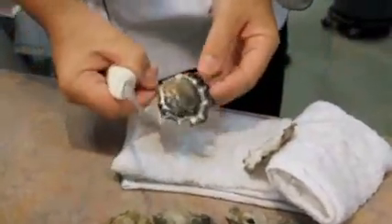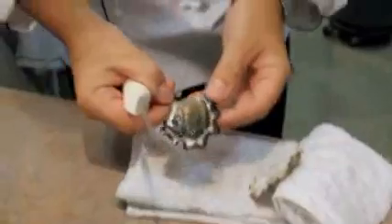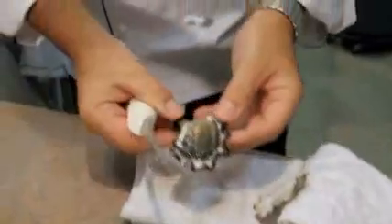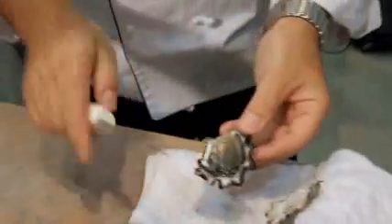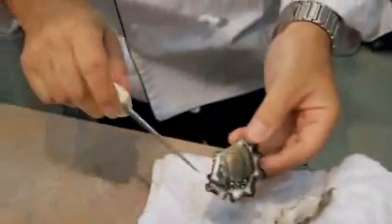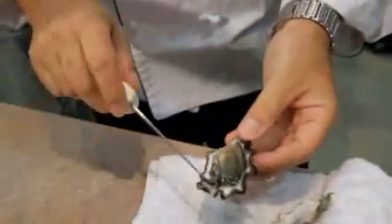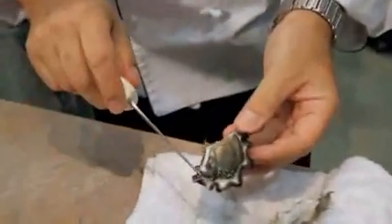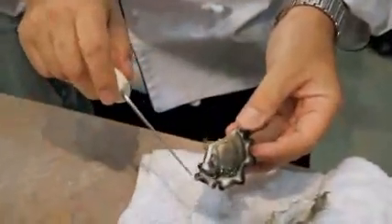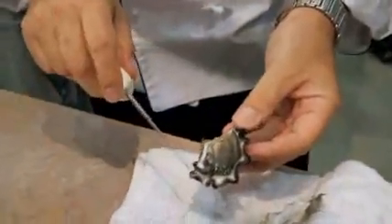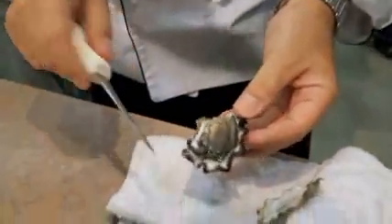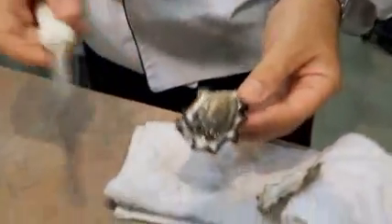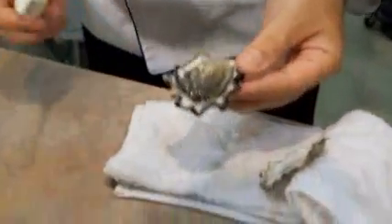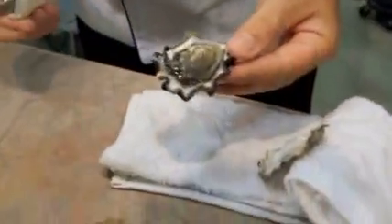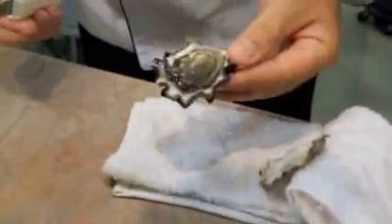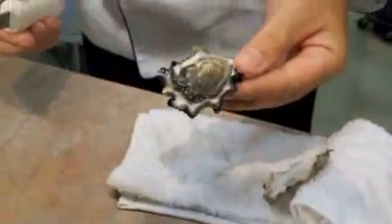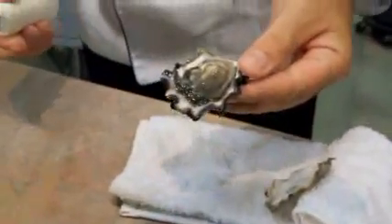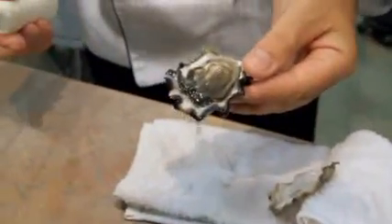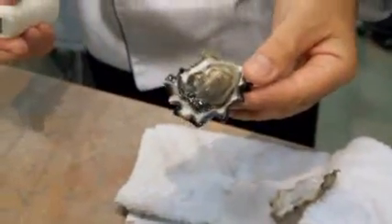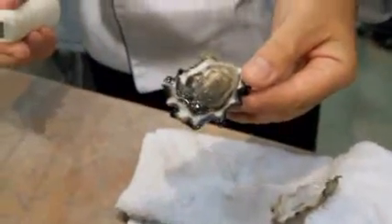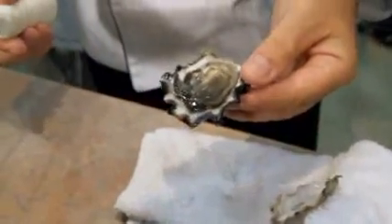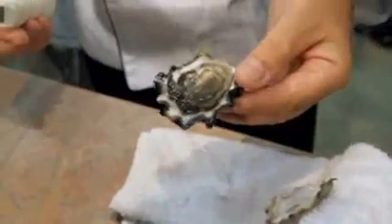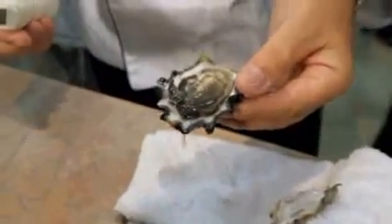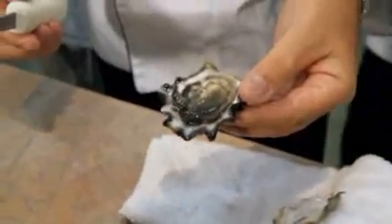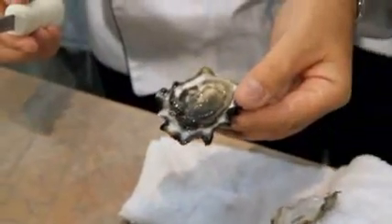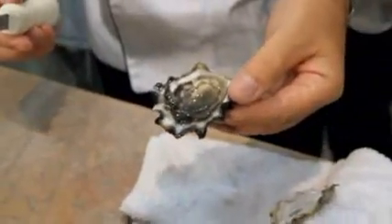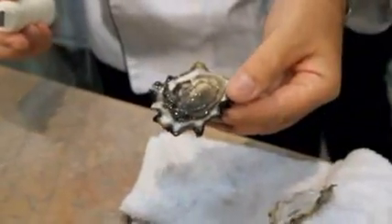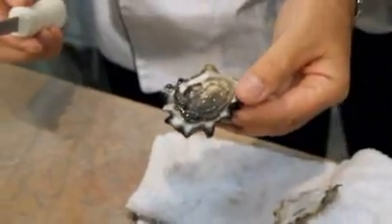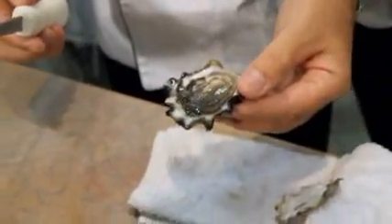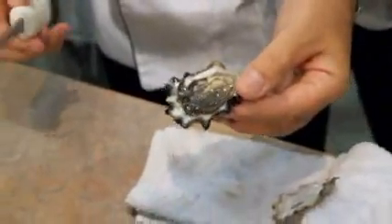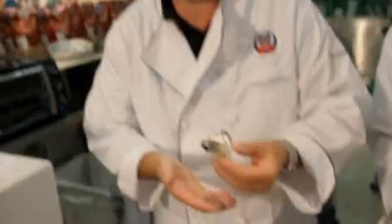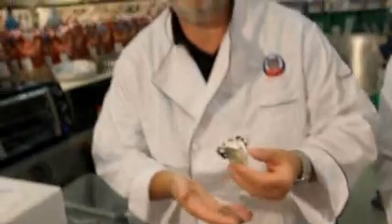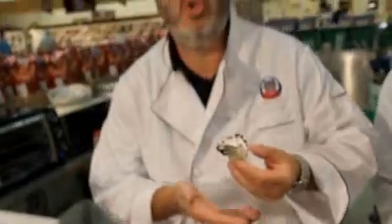A nicely shucked oyster, and with a little bit of practice, no oyster shell bits or pieces whatsoever. Enjoy.